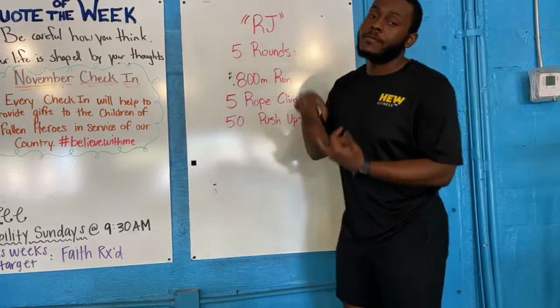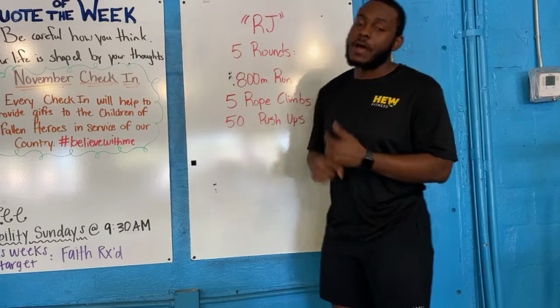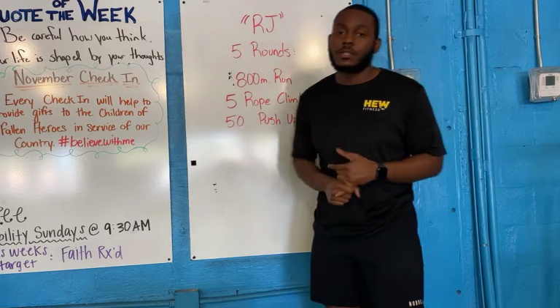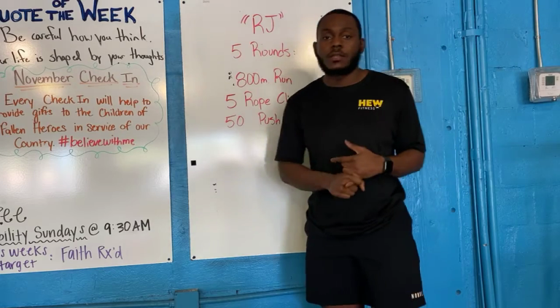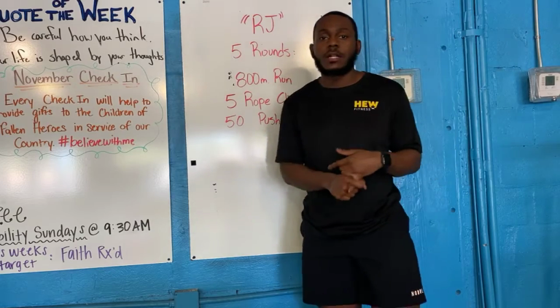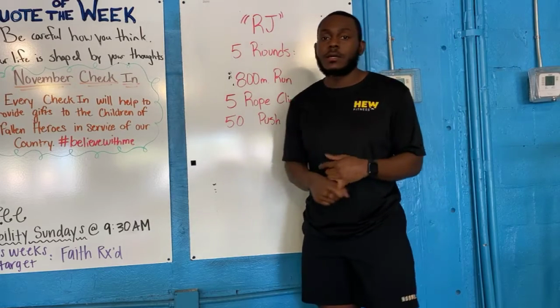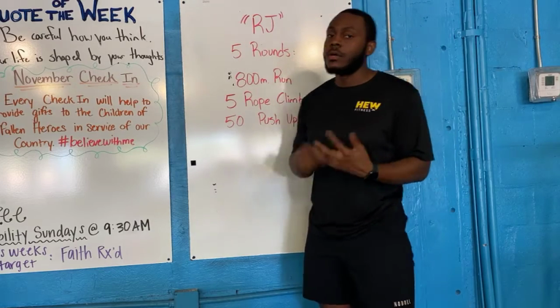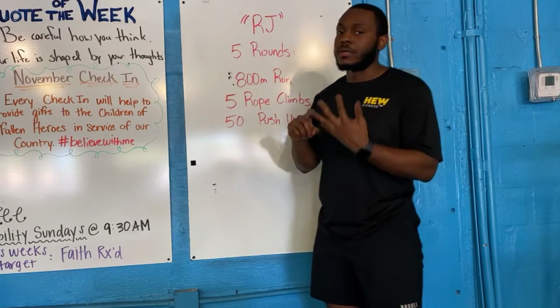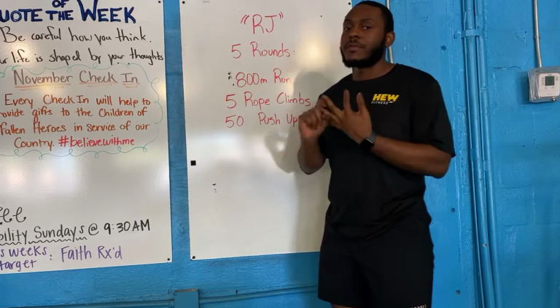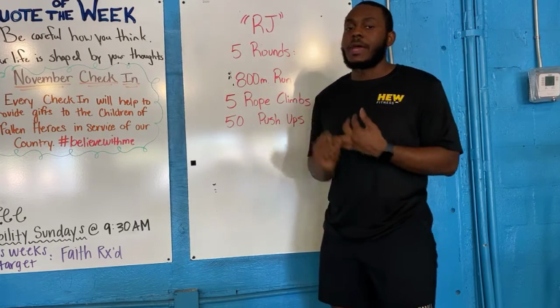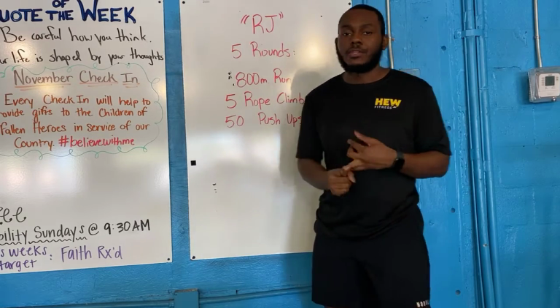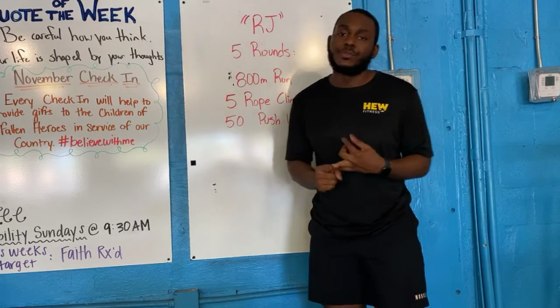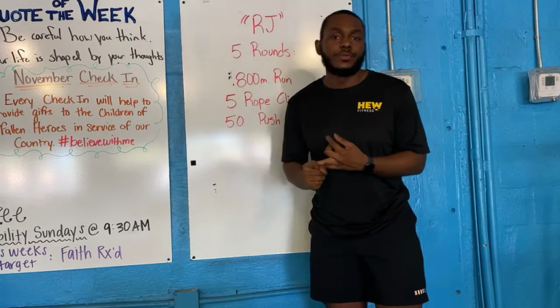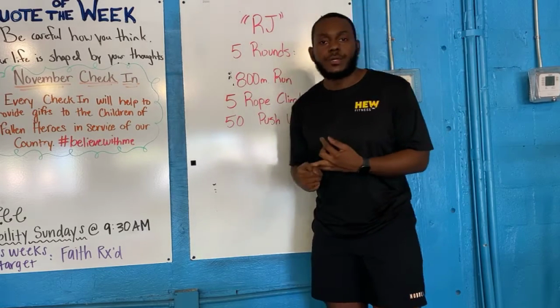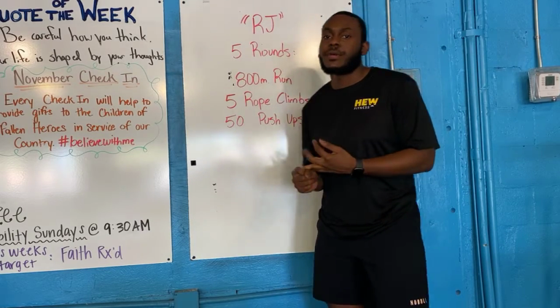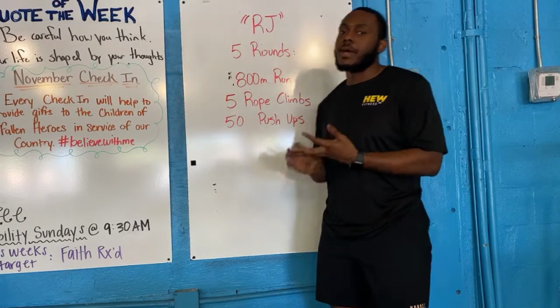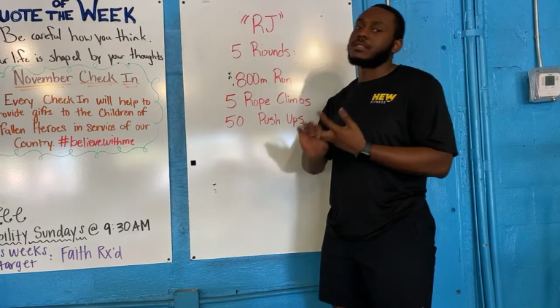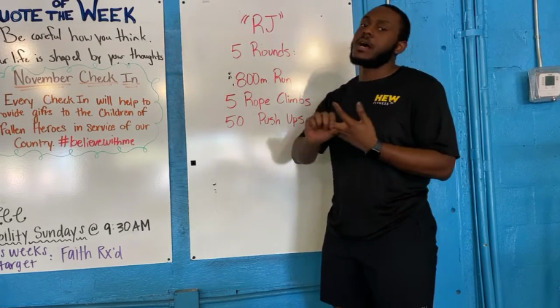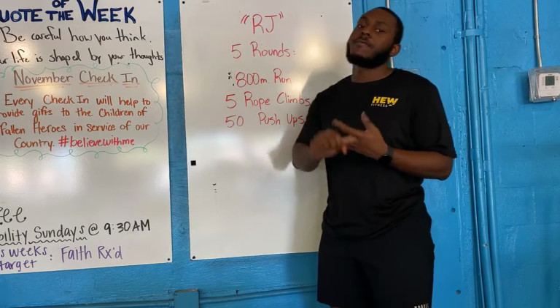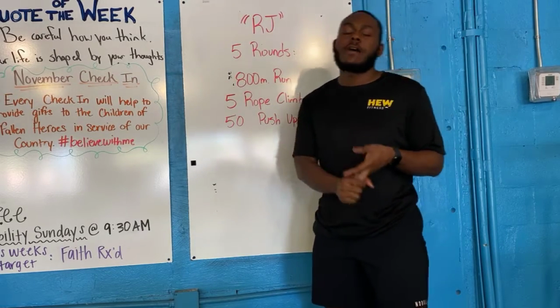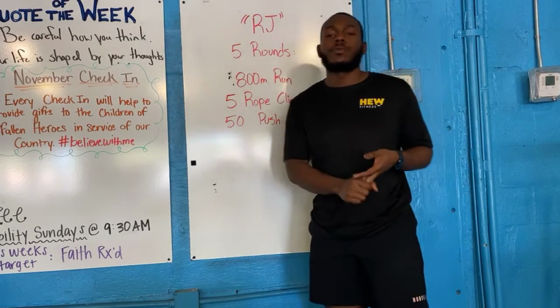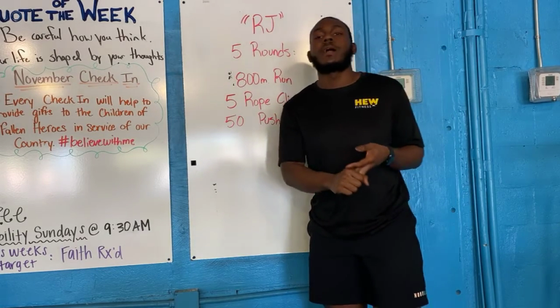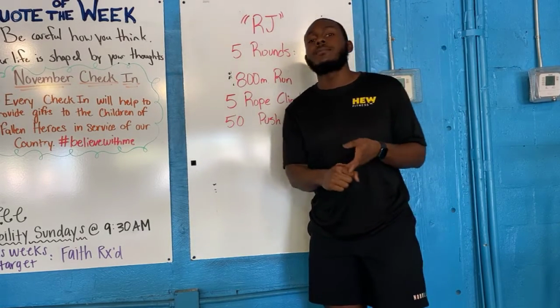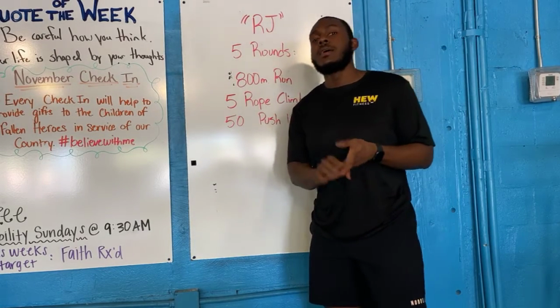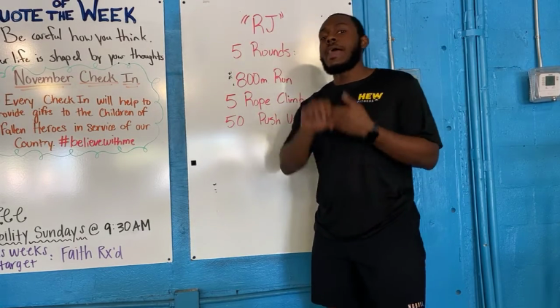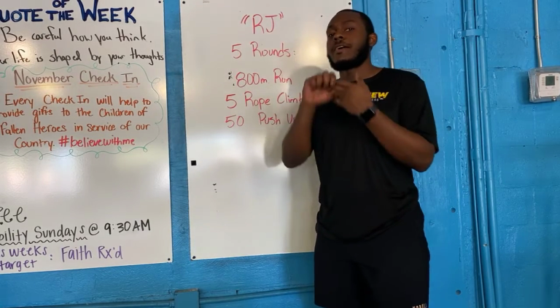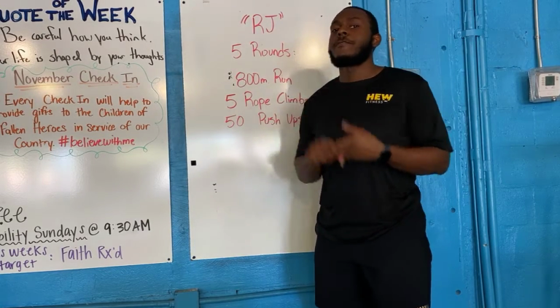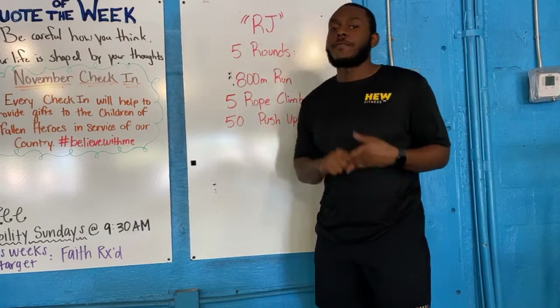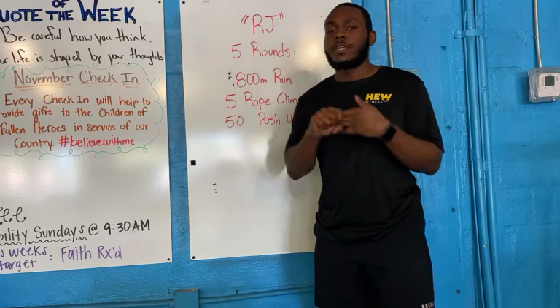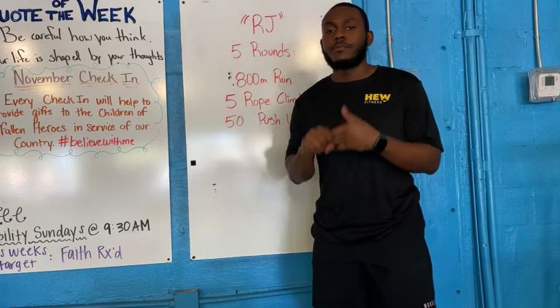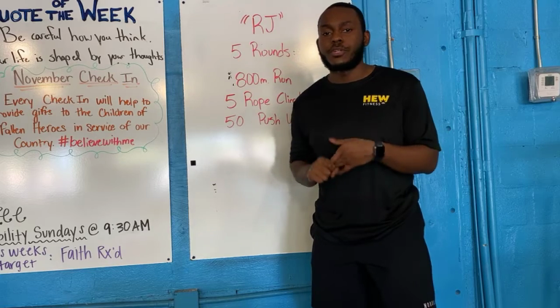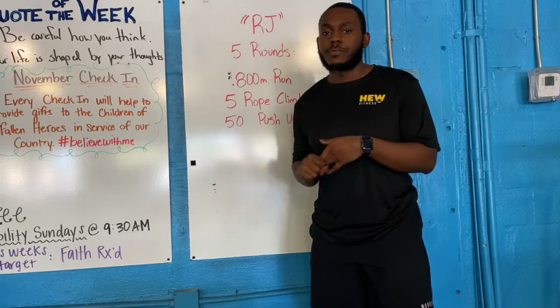Five rounds on the clock. You're going to have an 800 meter run. You come back inside, five rope climbs and 50 pushups.